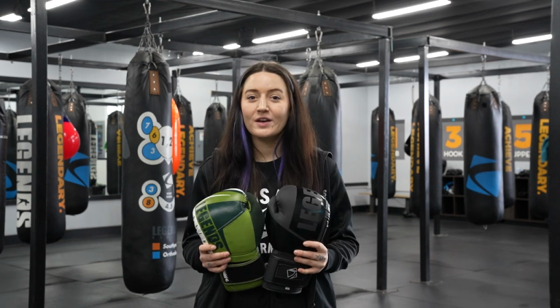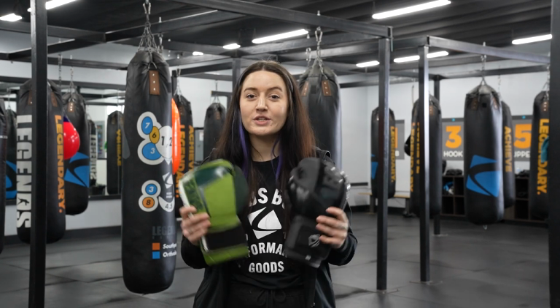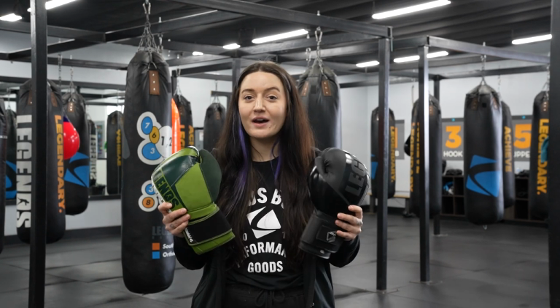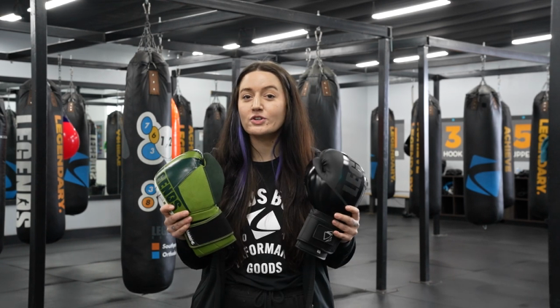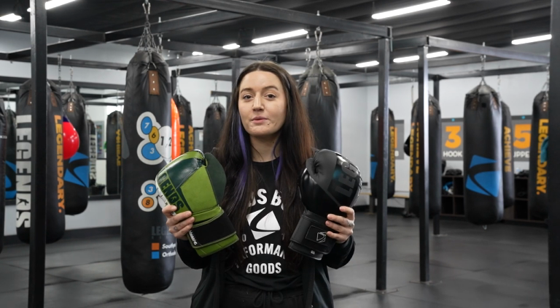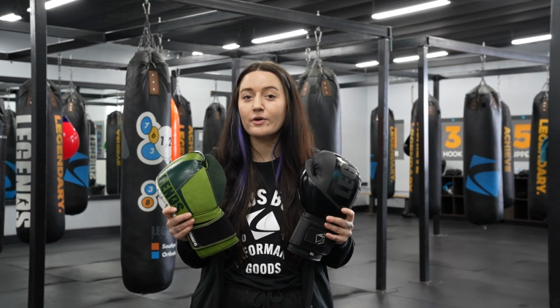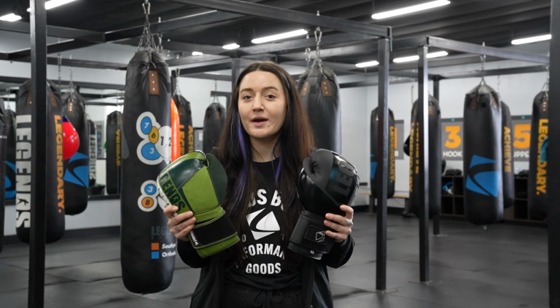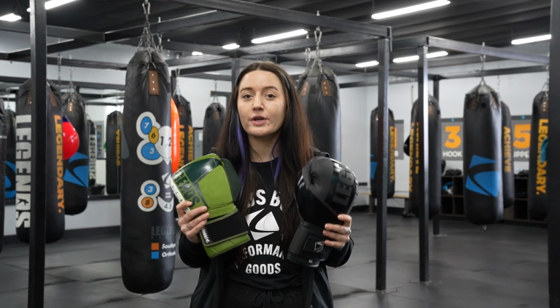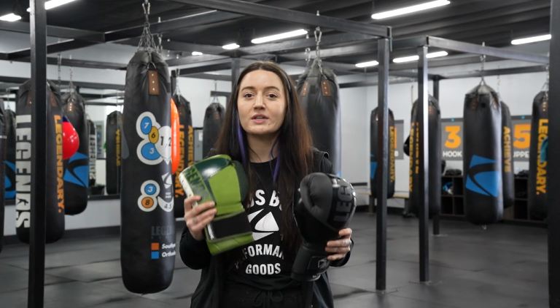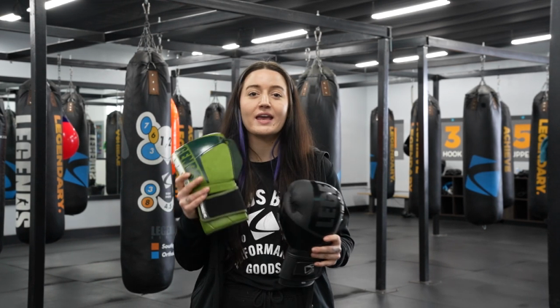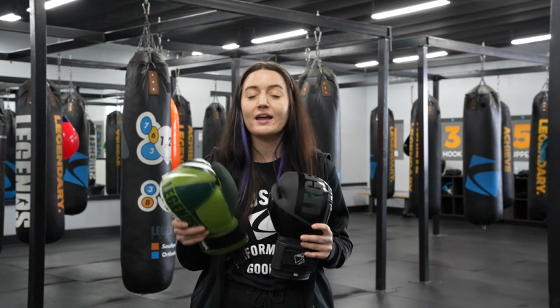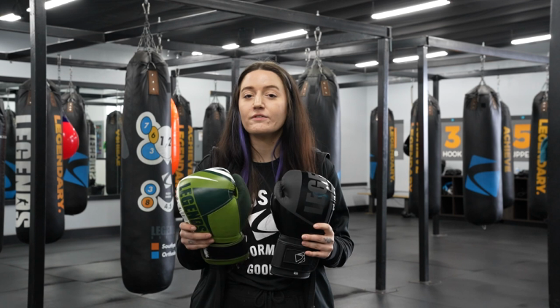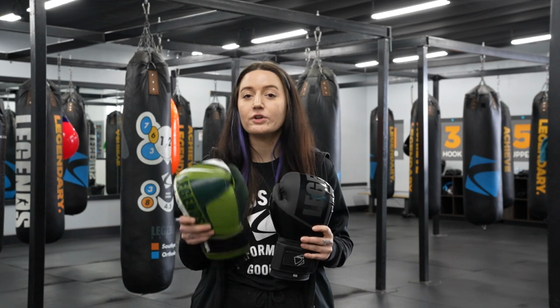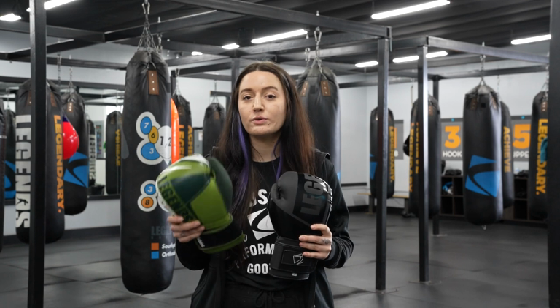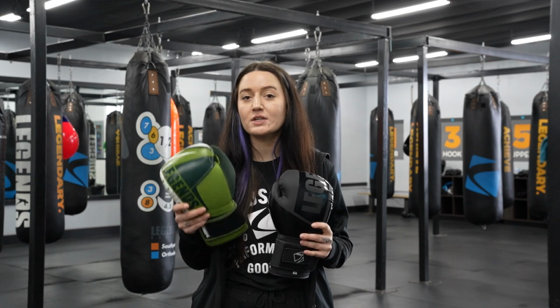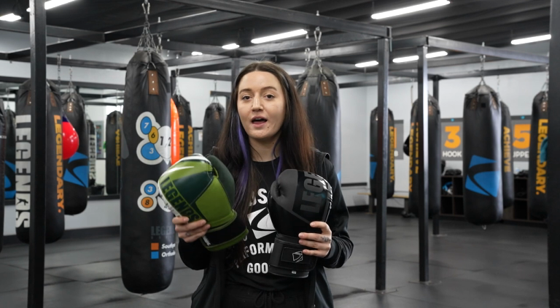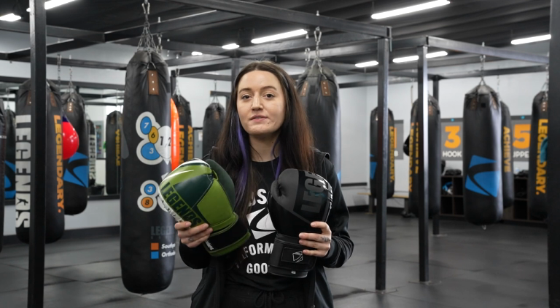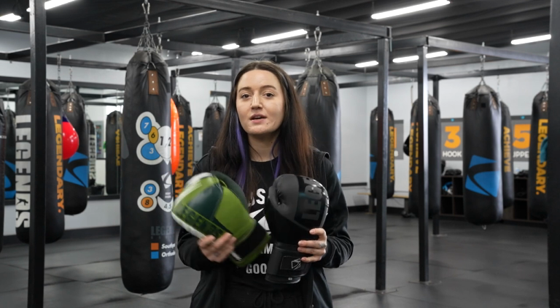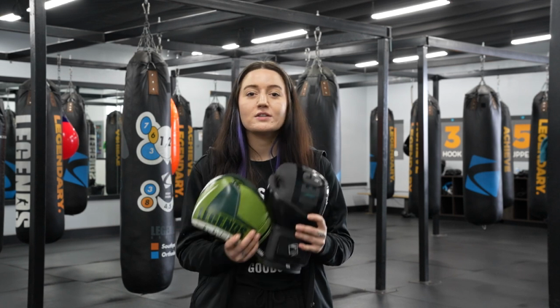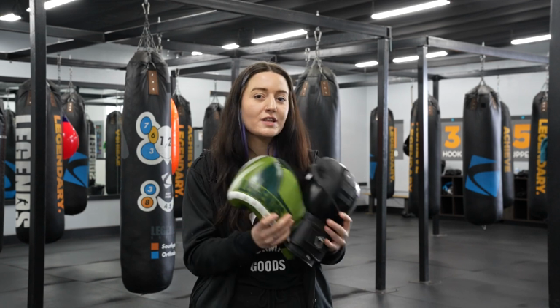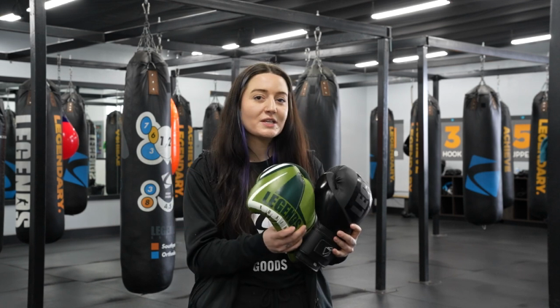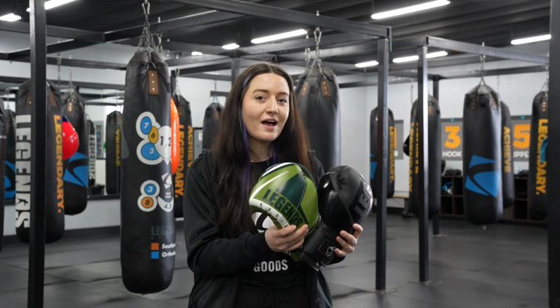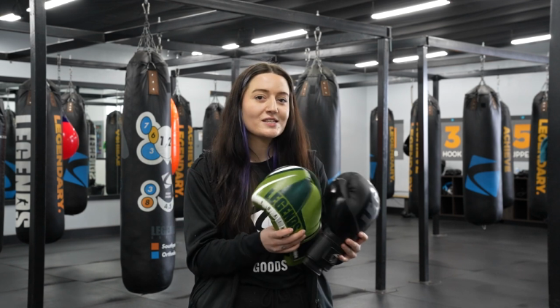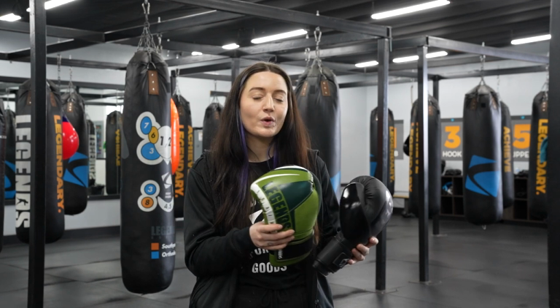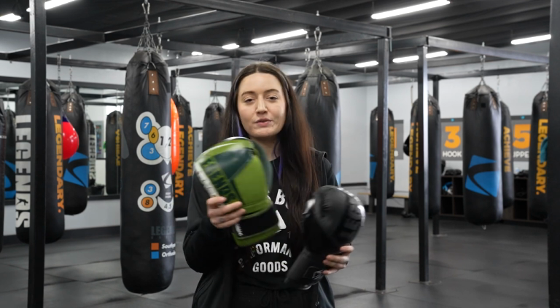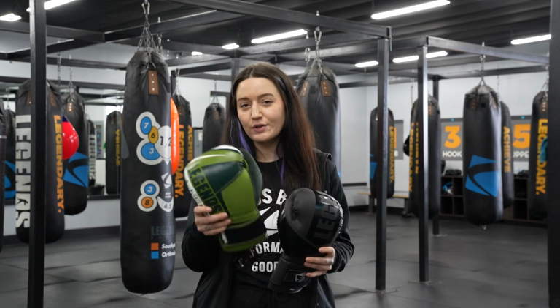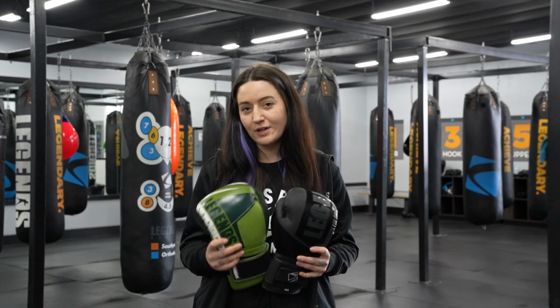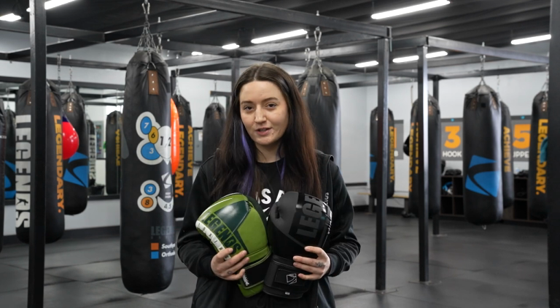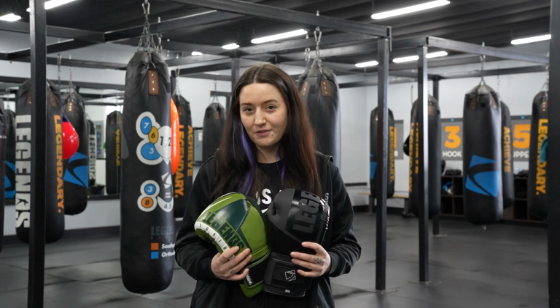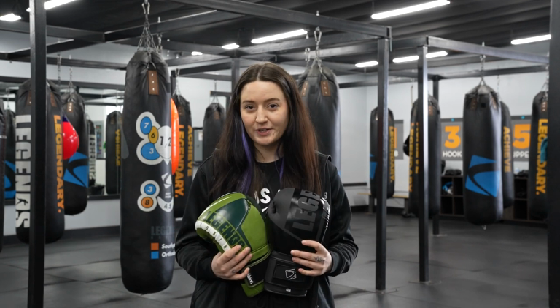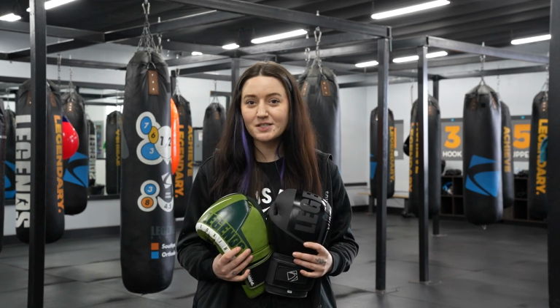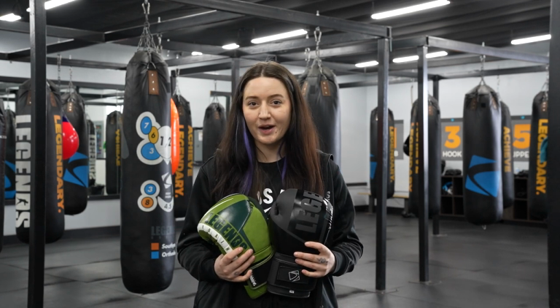We do have a trade-in program where you can take any of your used gloves, turn them in to us, and we'll give you $30 off of your next pair.